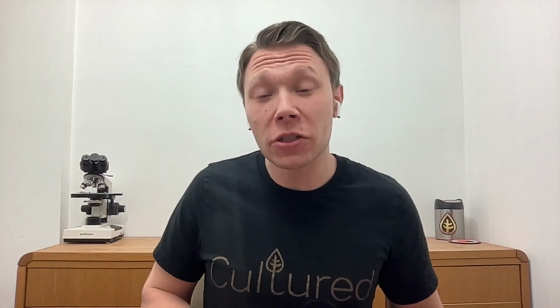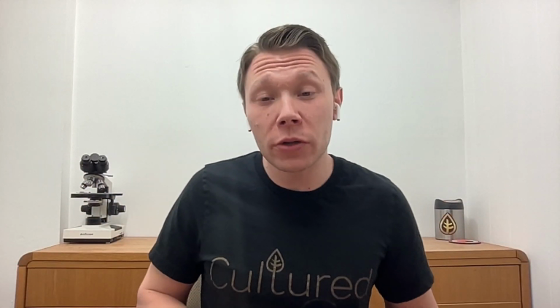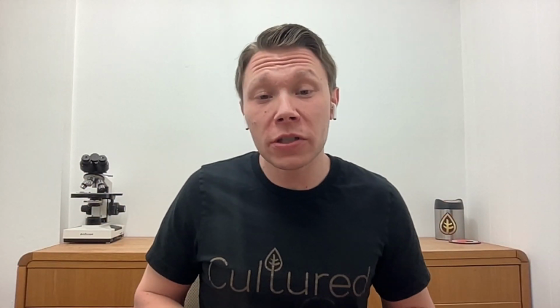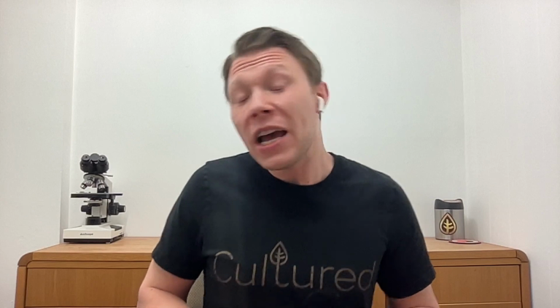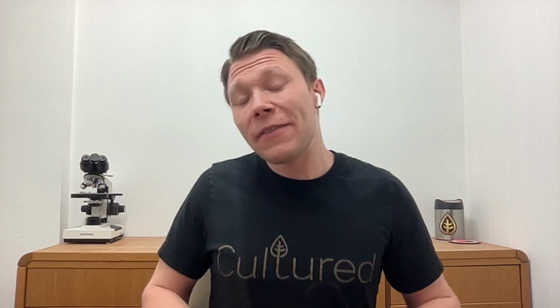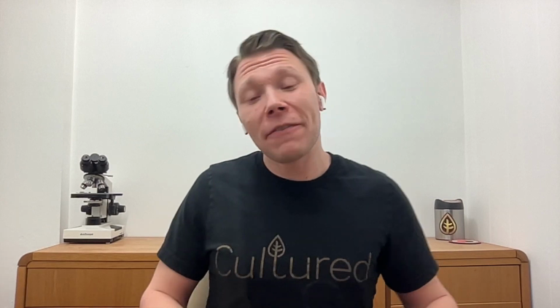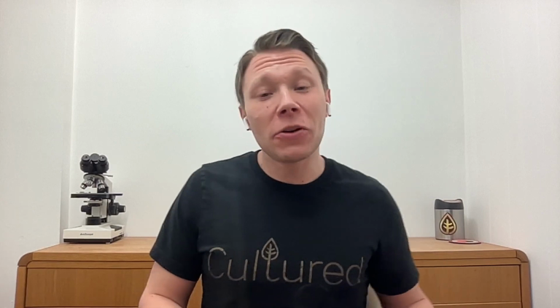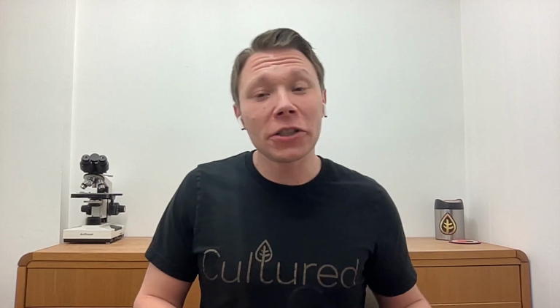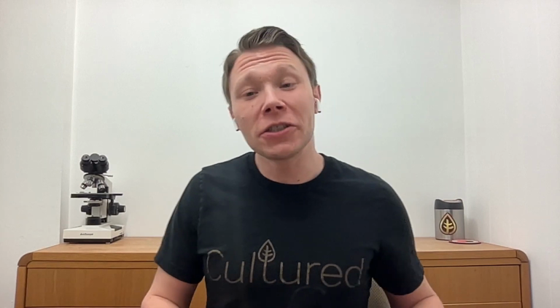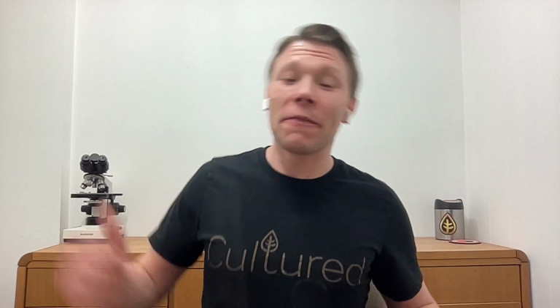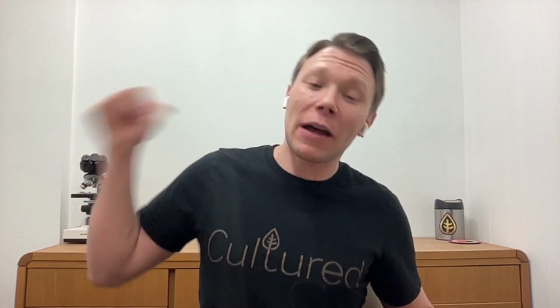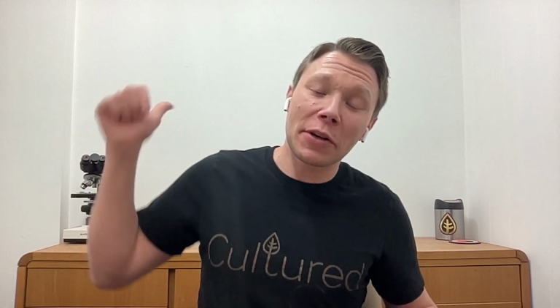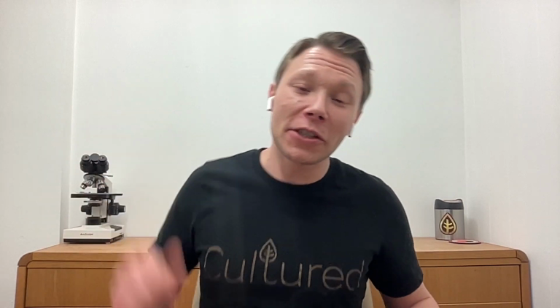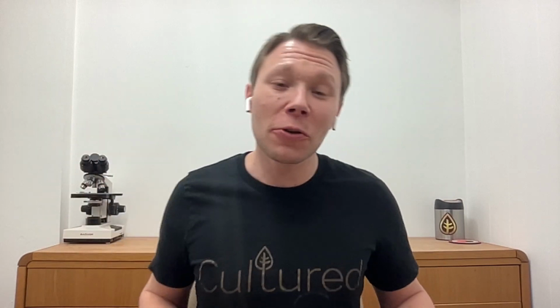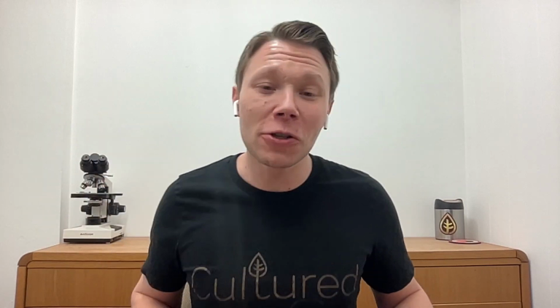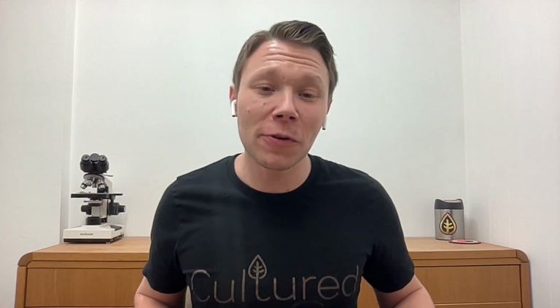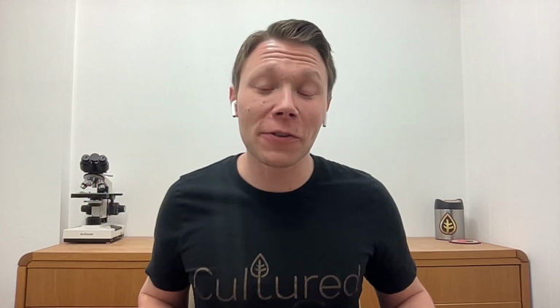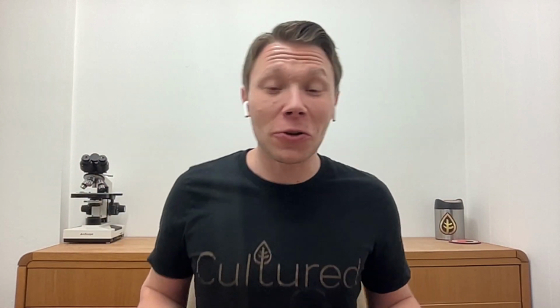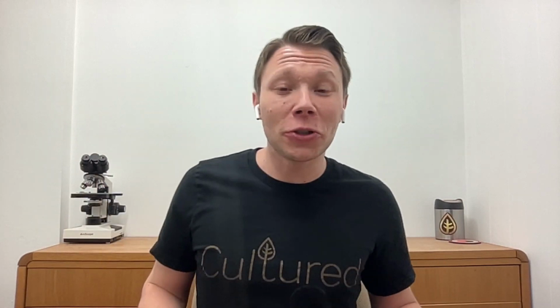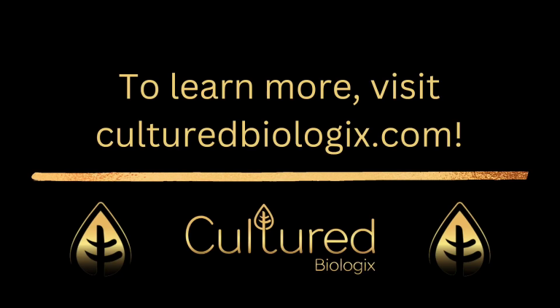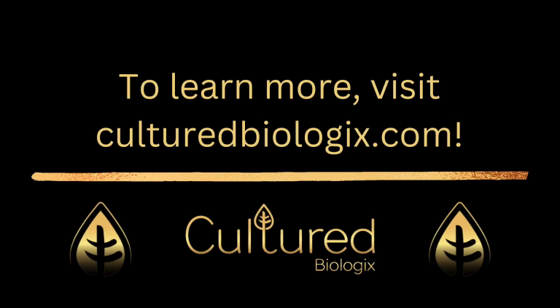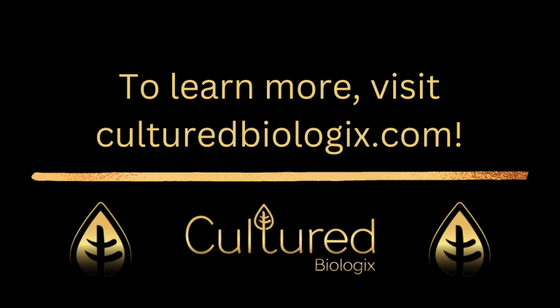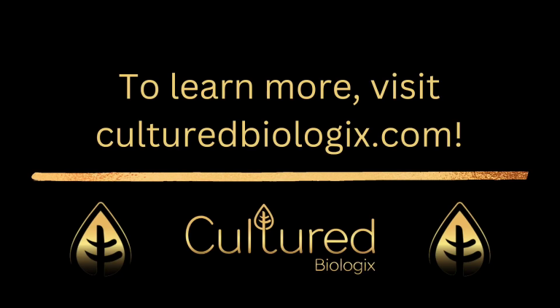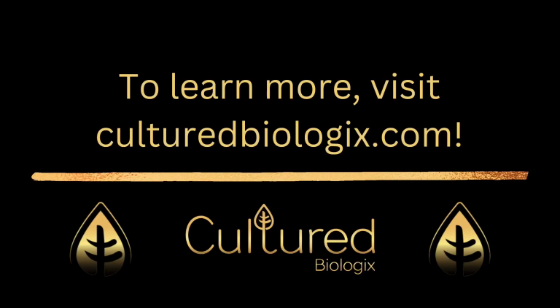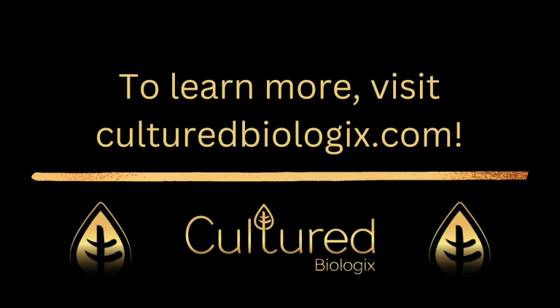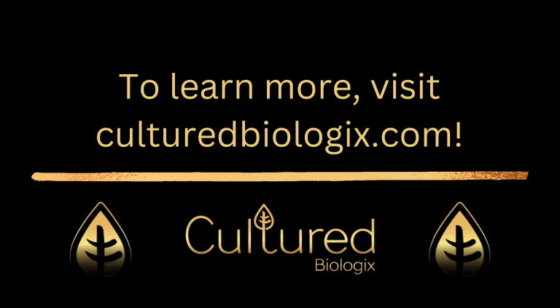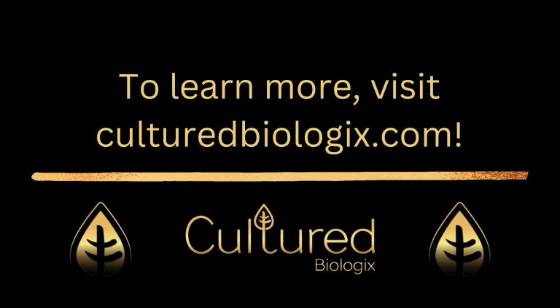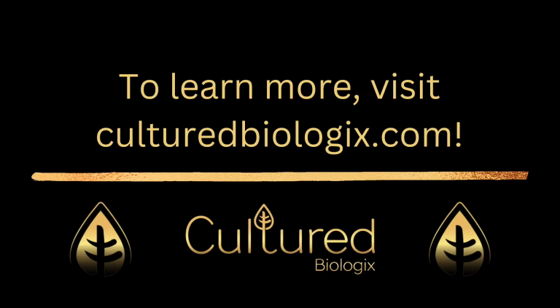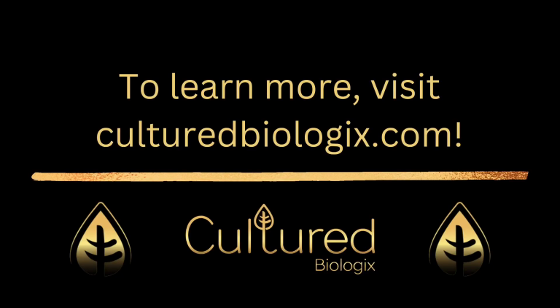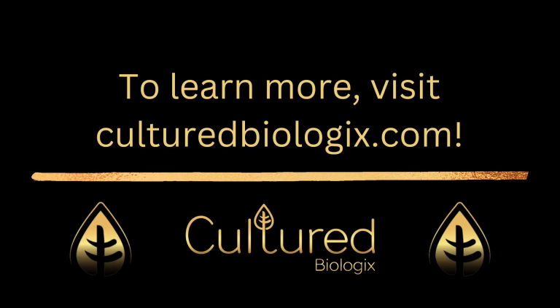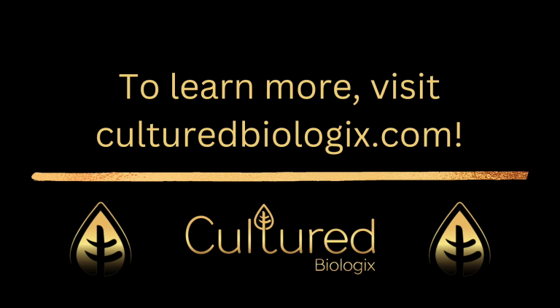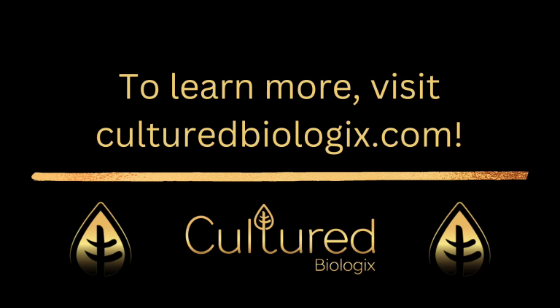I hope you all enjoy using EON with living soils. If you have any questions, come find me on our Discord server or visit culturebiologic.com for more information about our products.